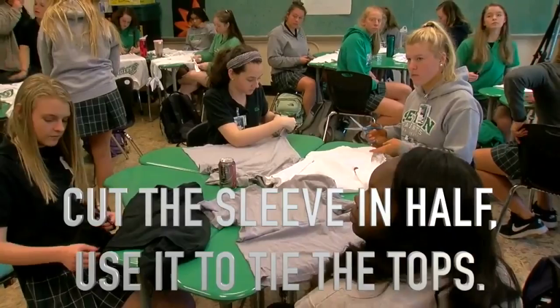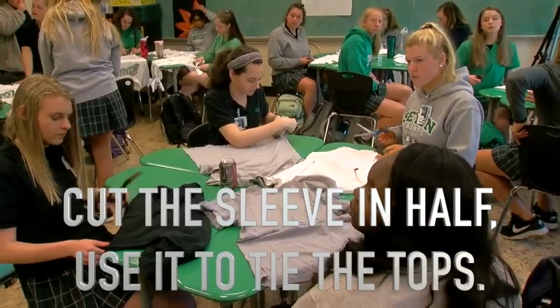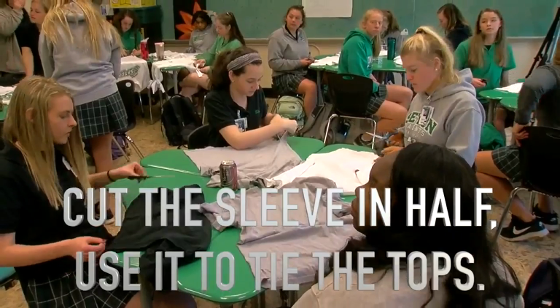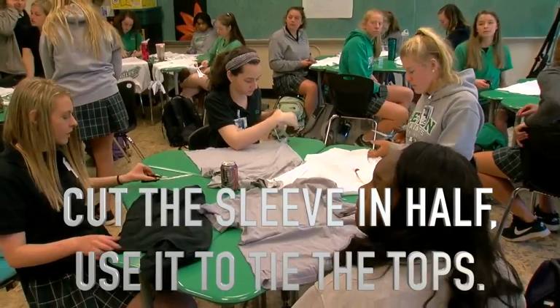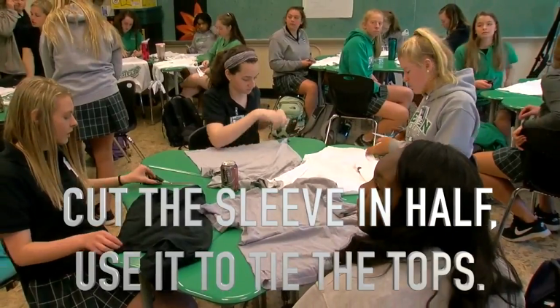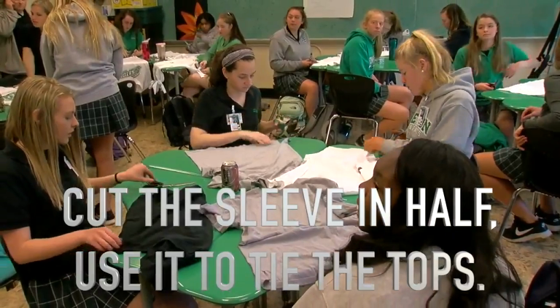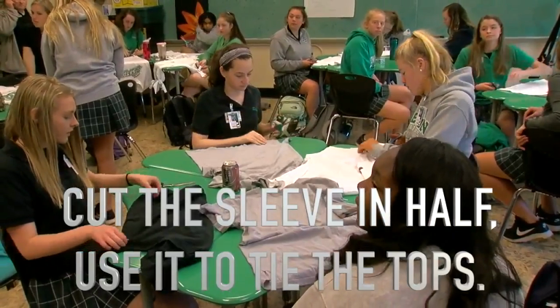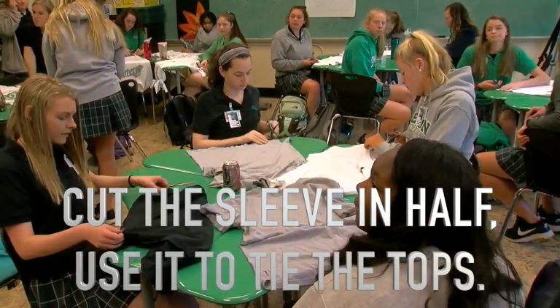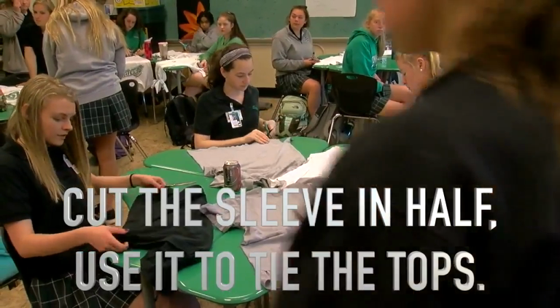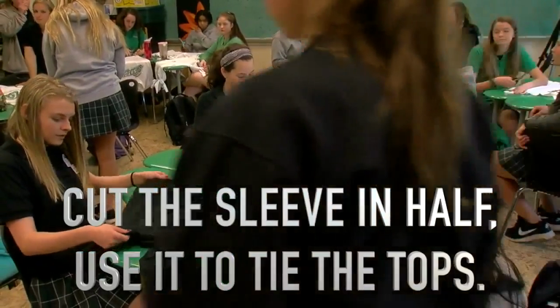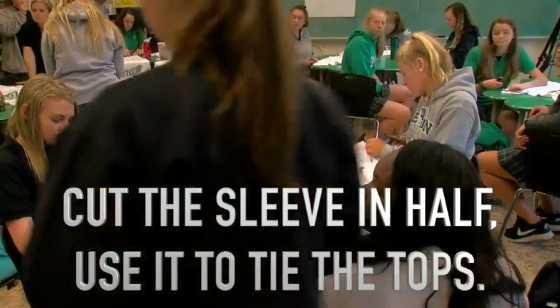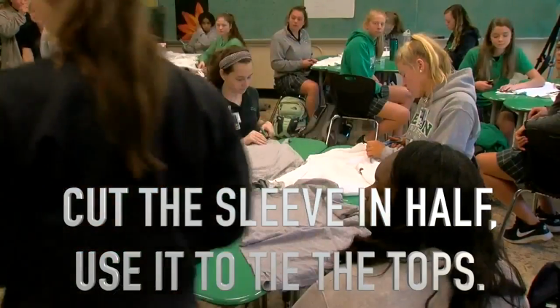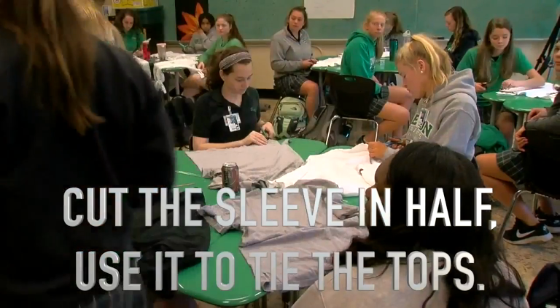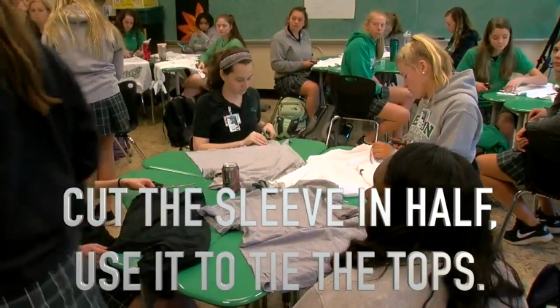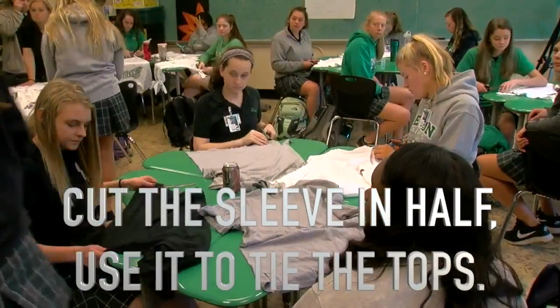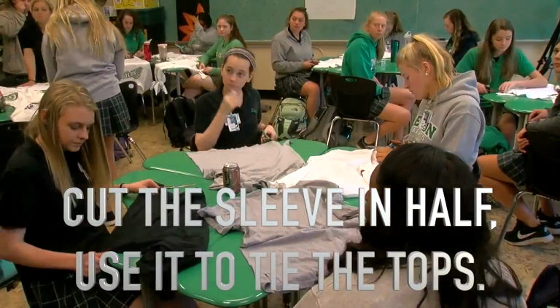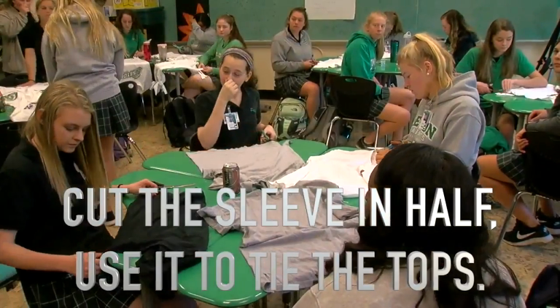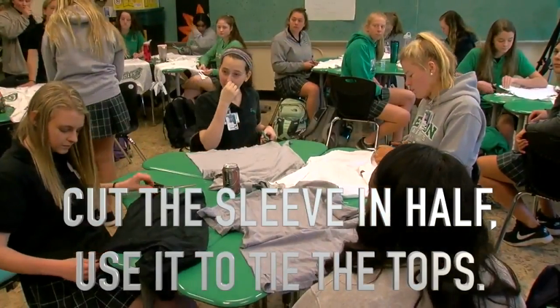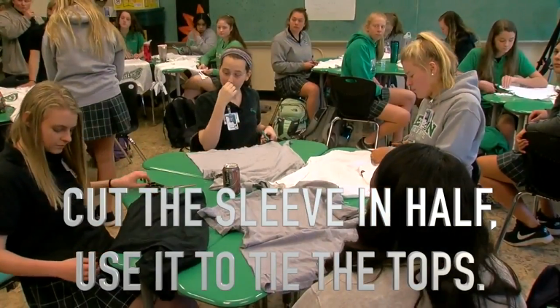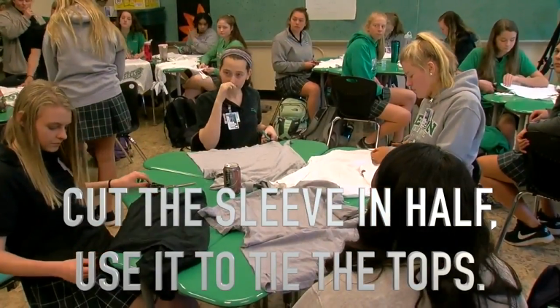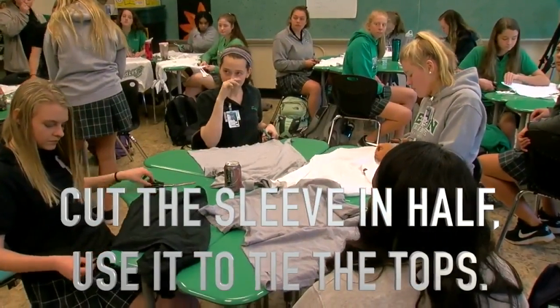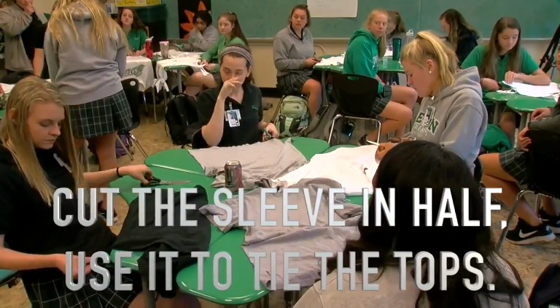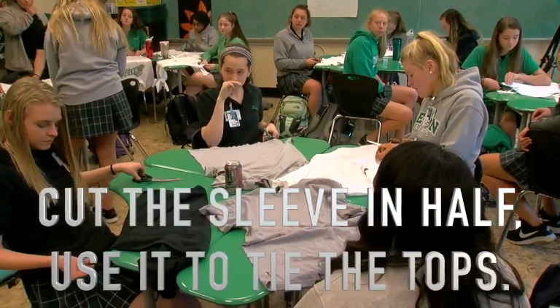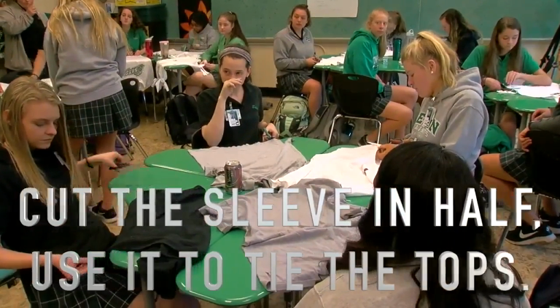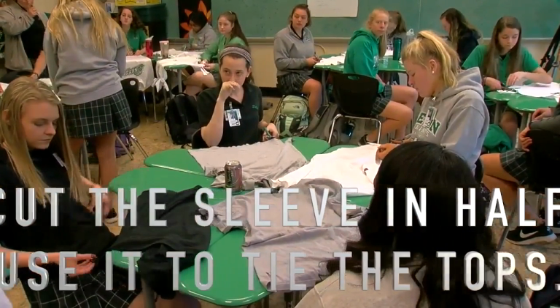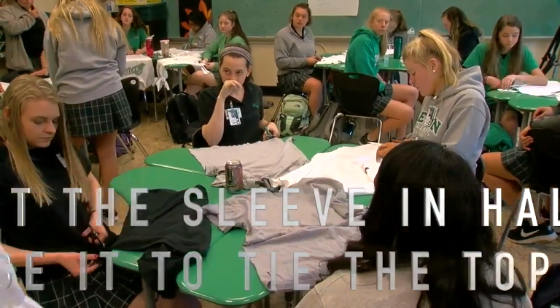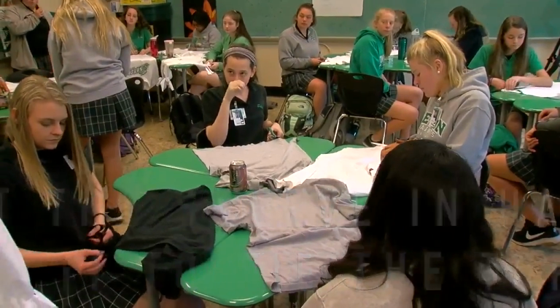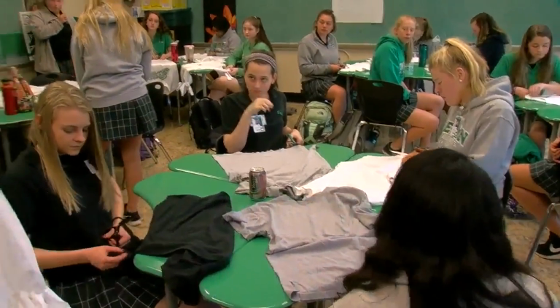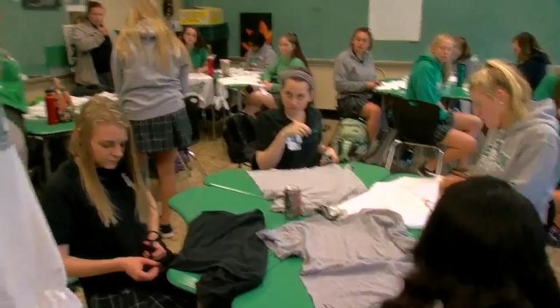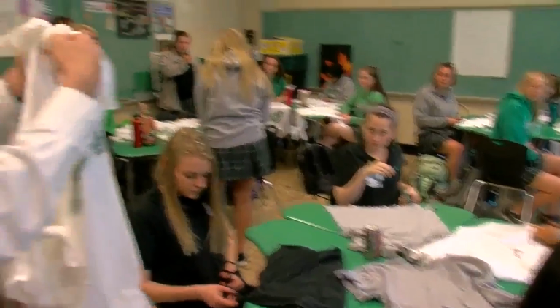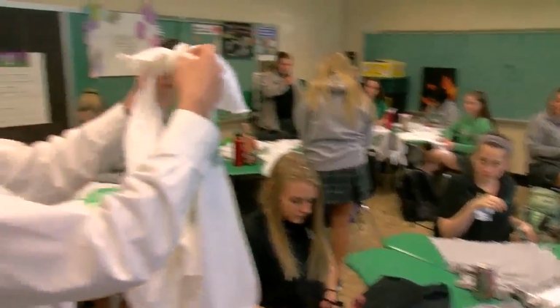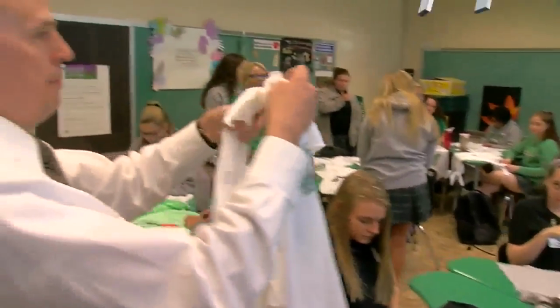Then cut the sleeve in half — along the seam is good. And that's what you use to tie them at the top.